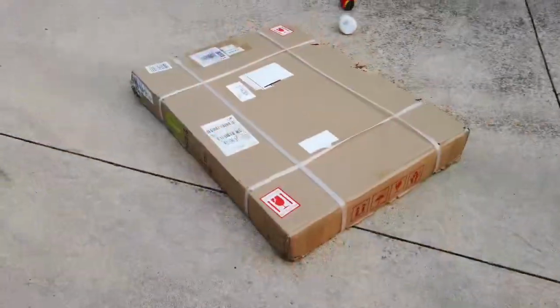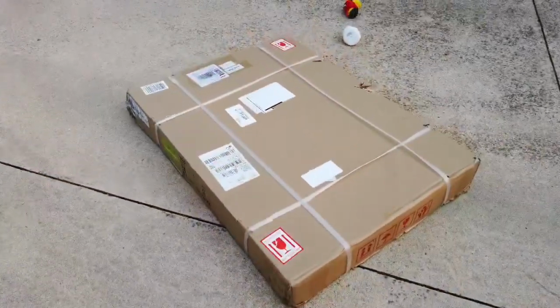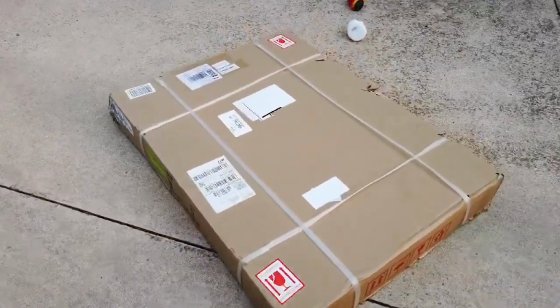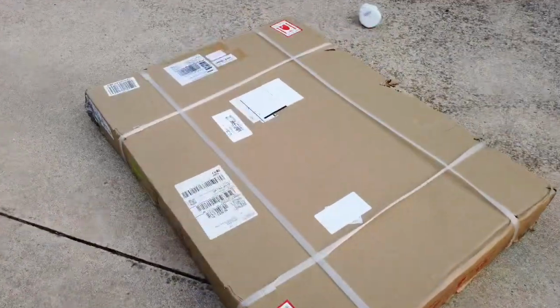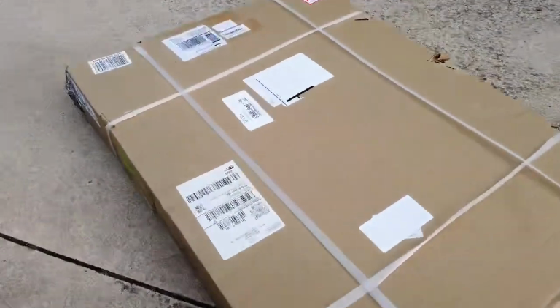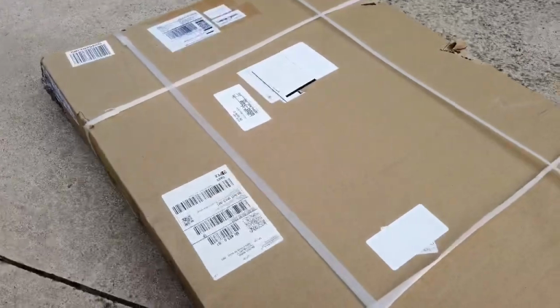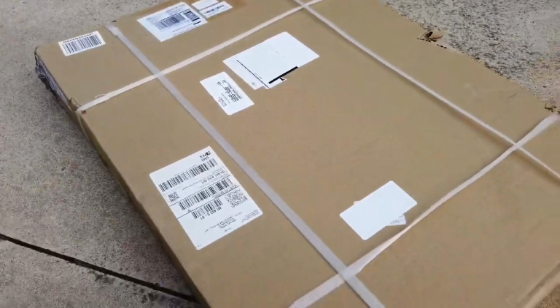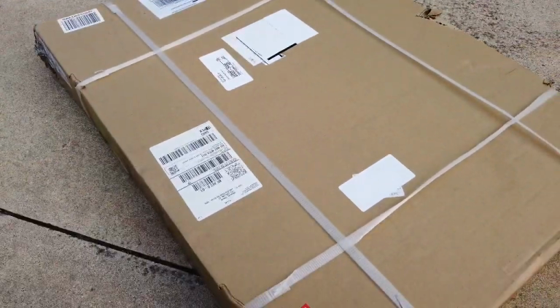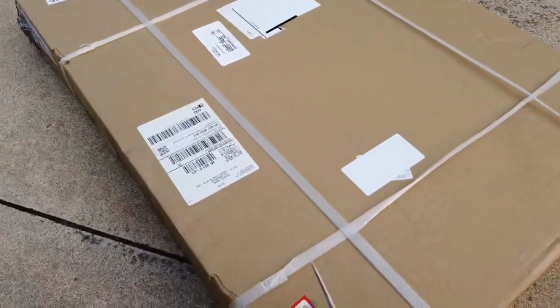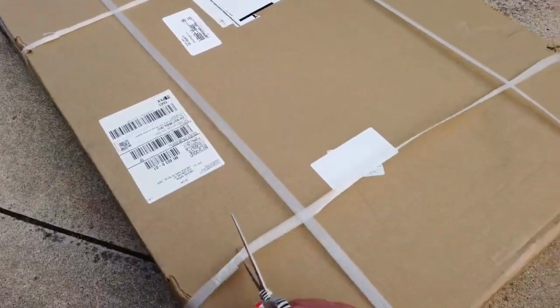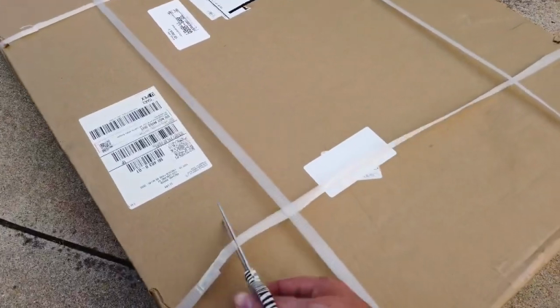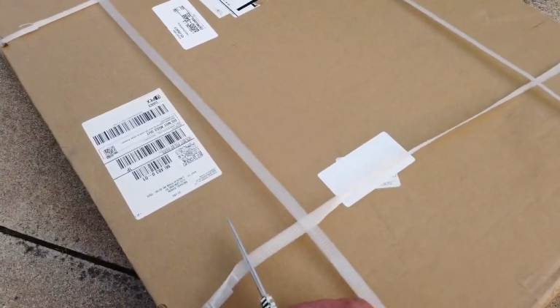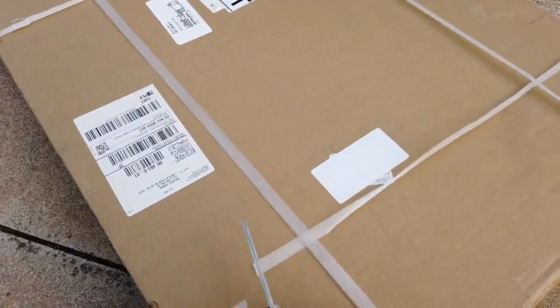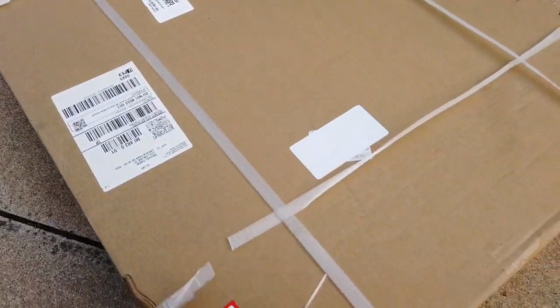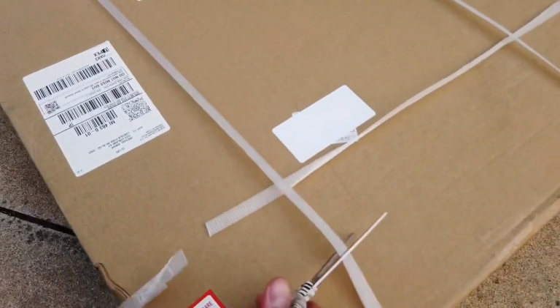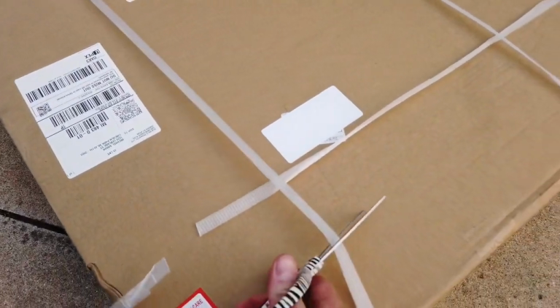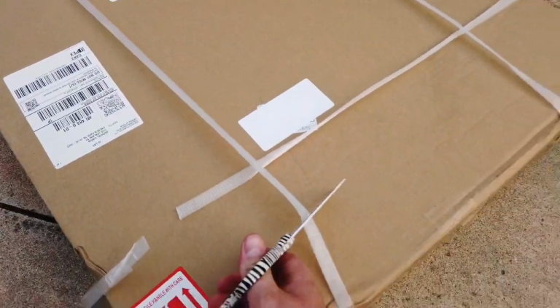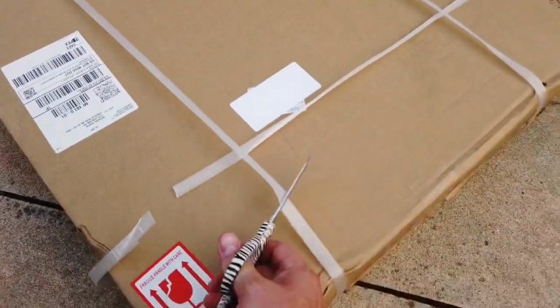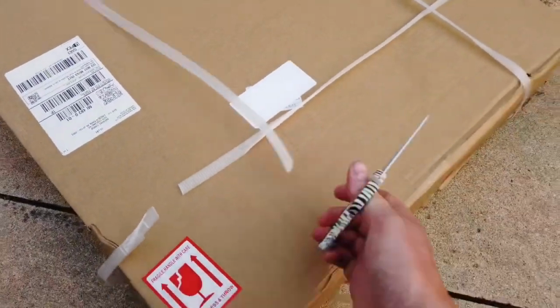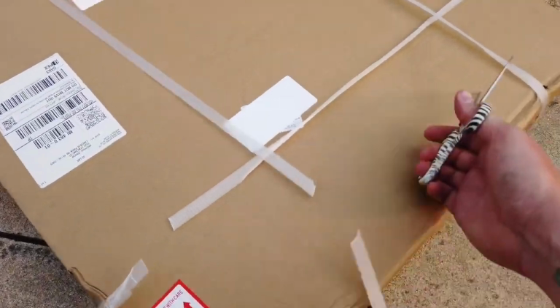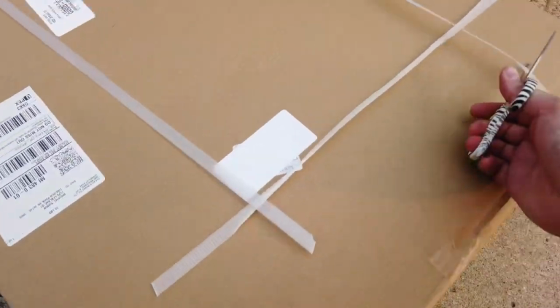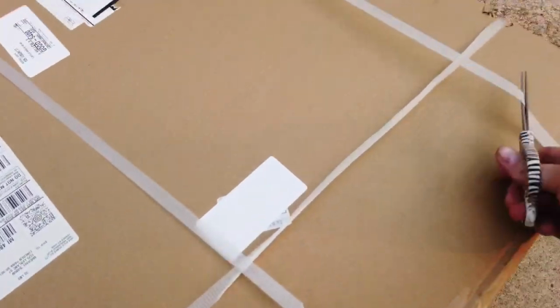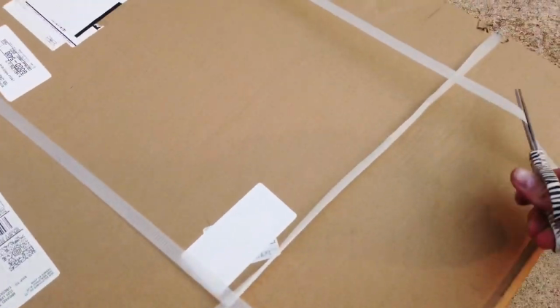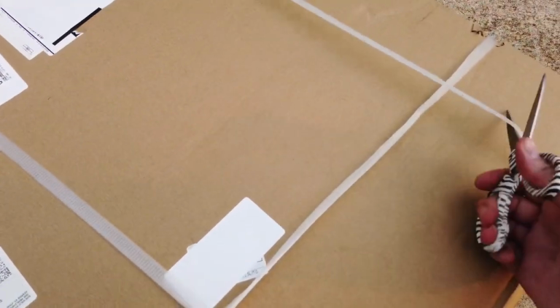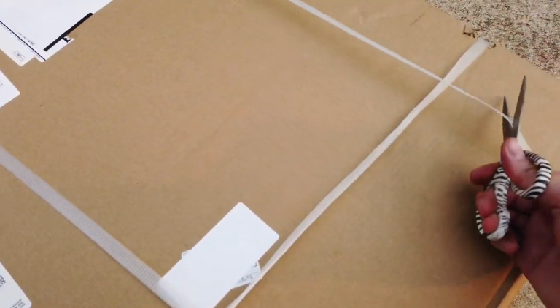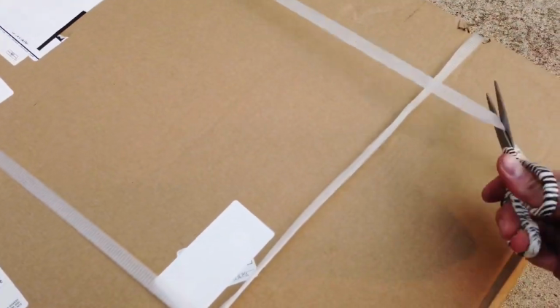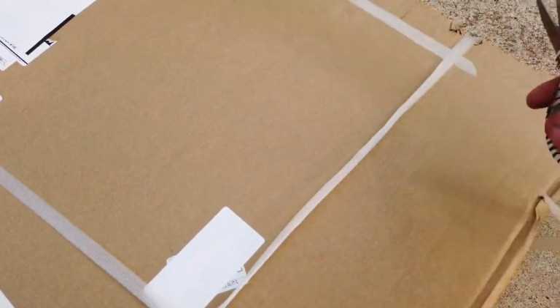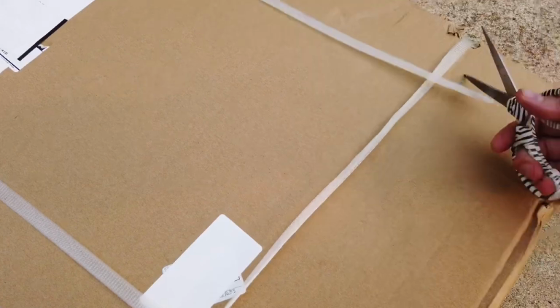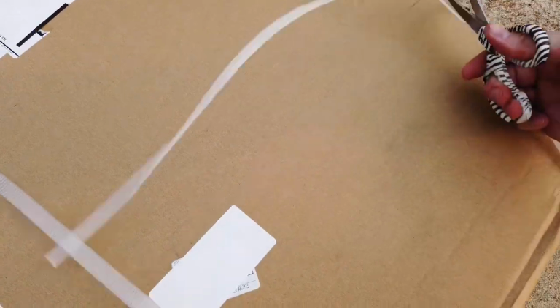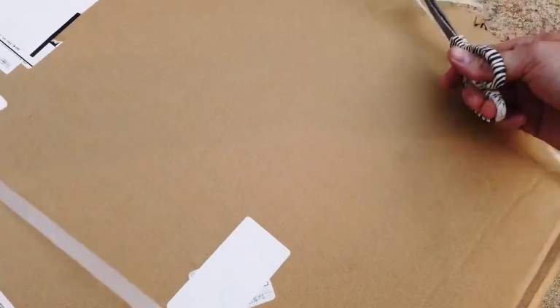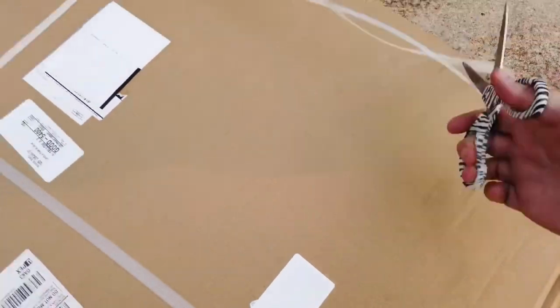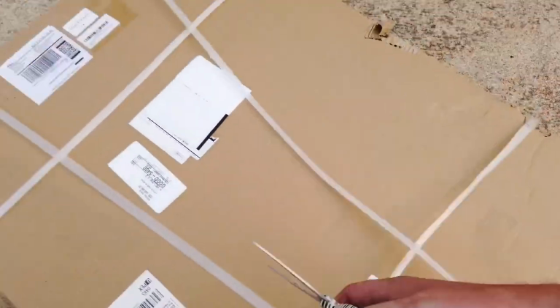Alright guys, we're going to go ahead and open up this box here. I'm opening it.